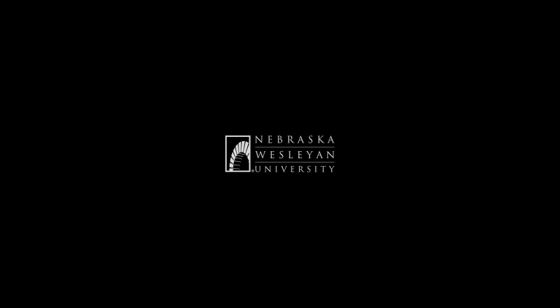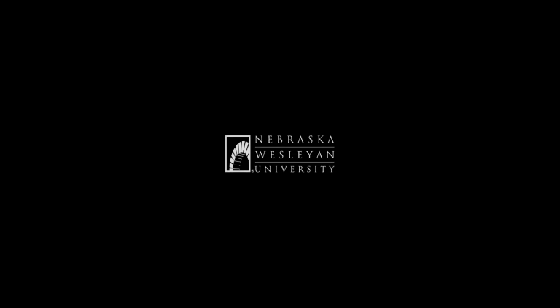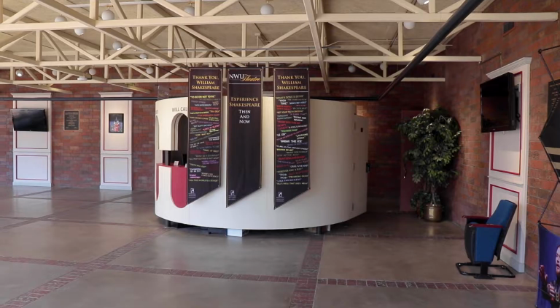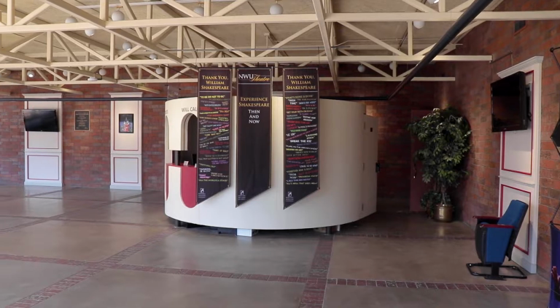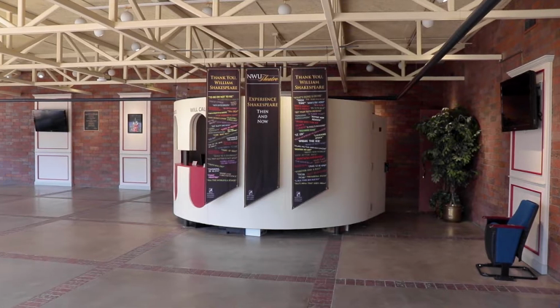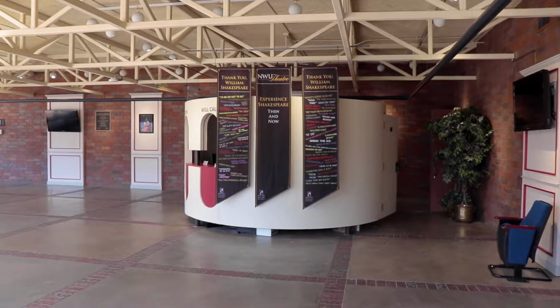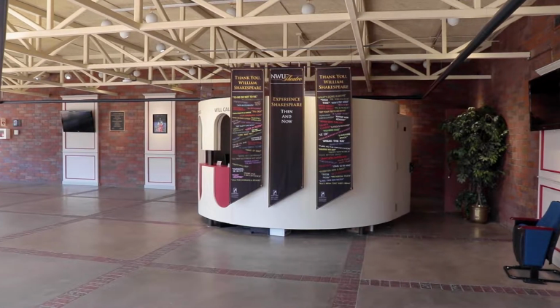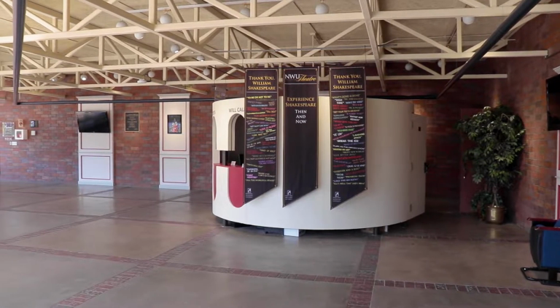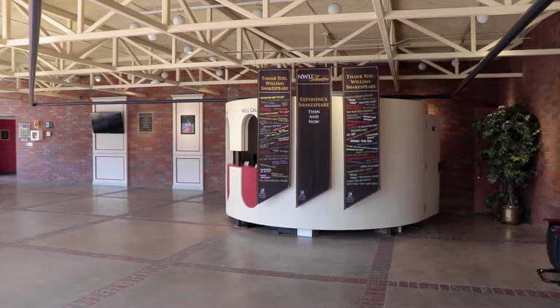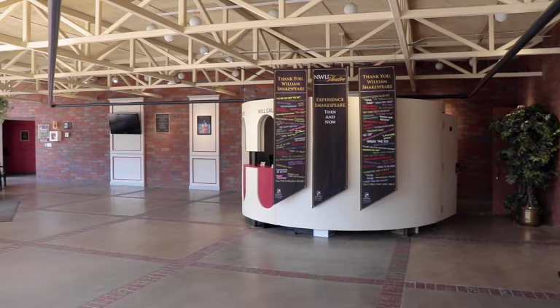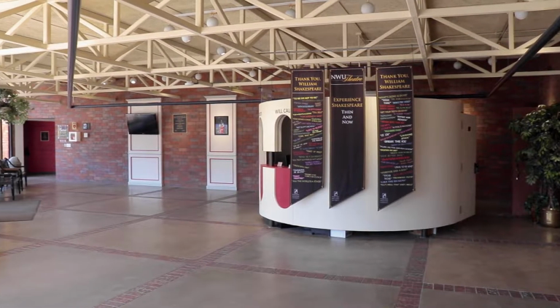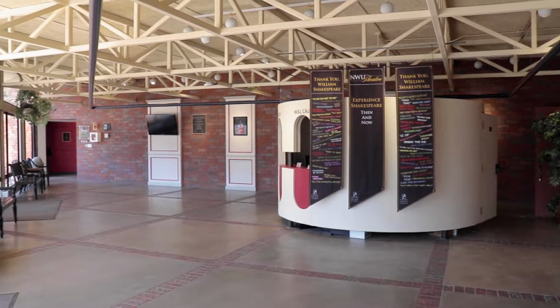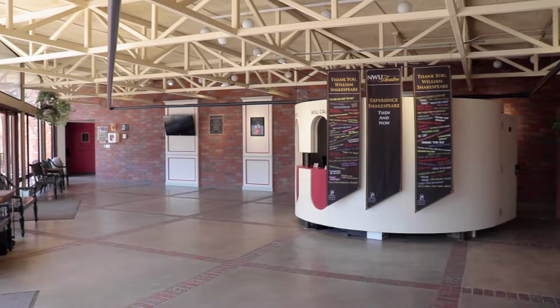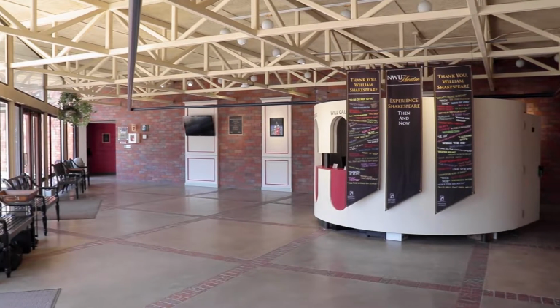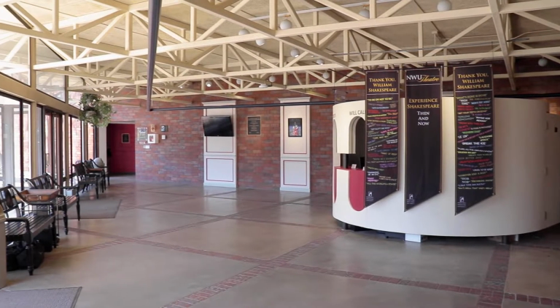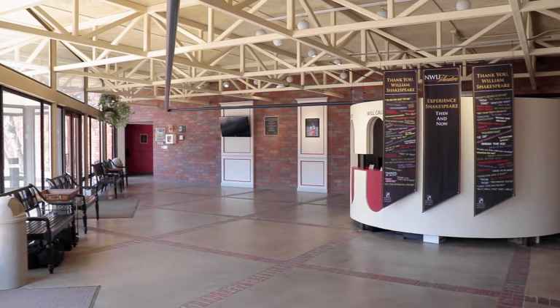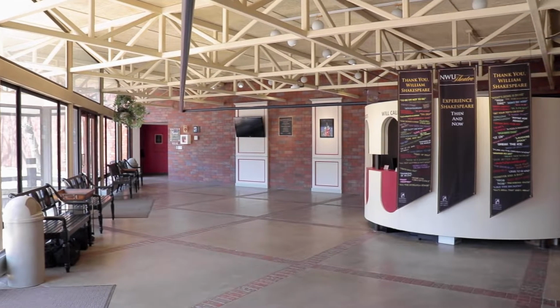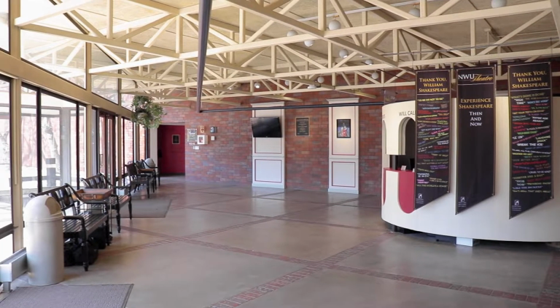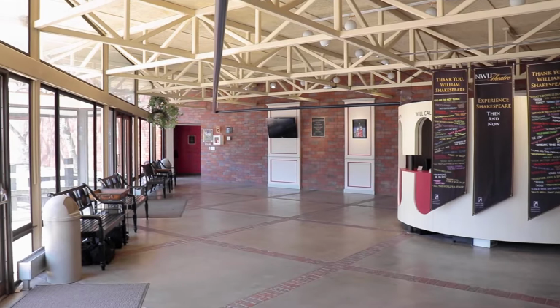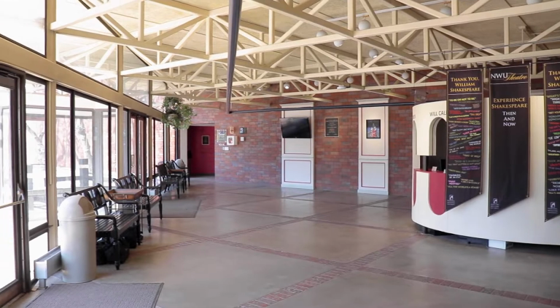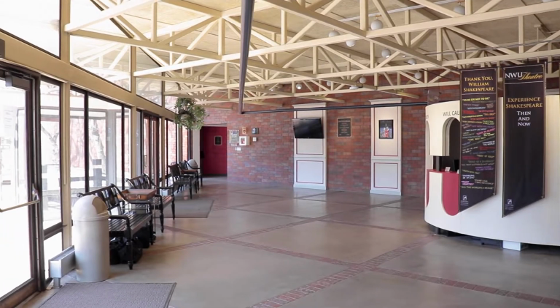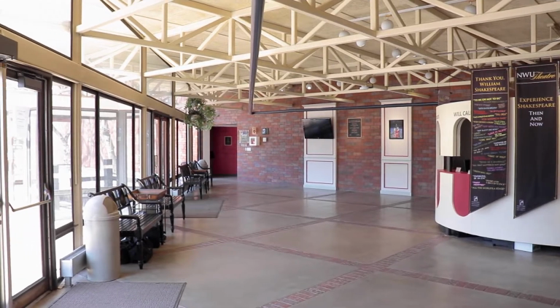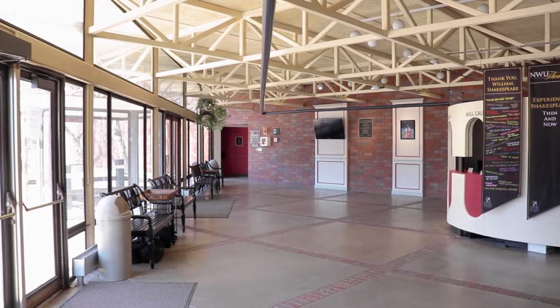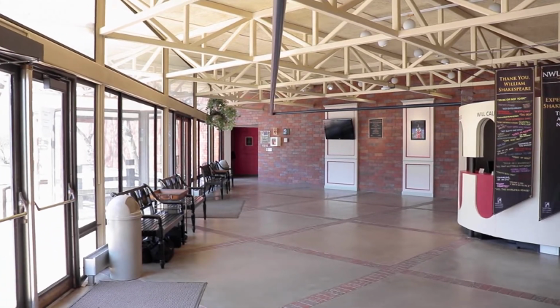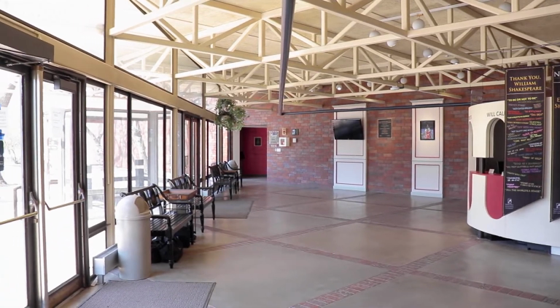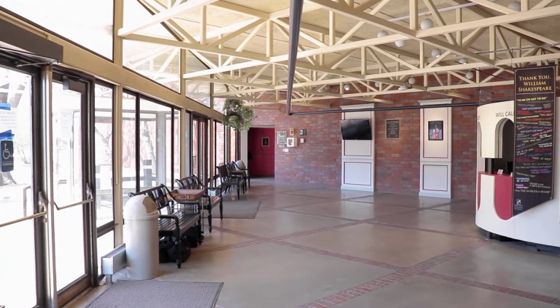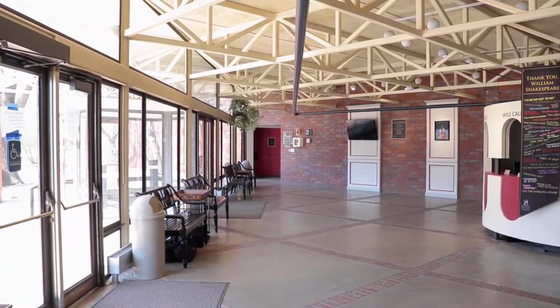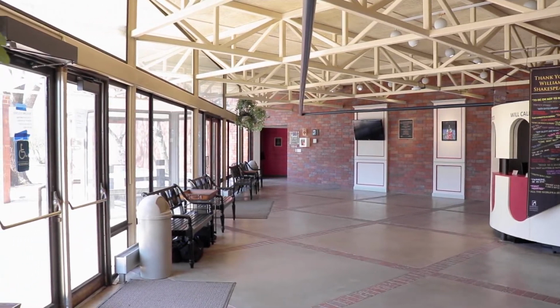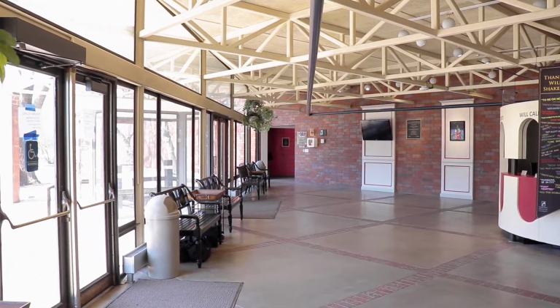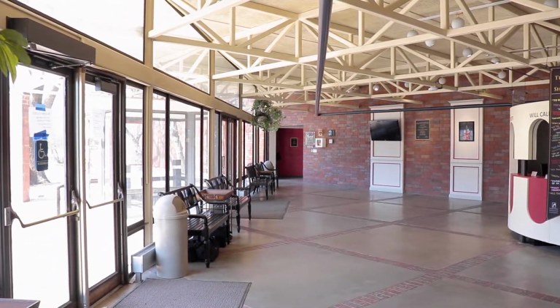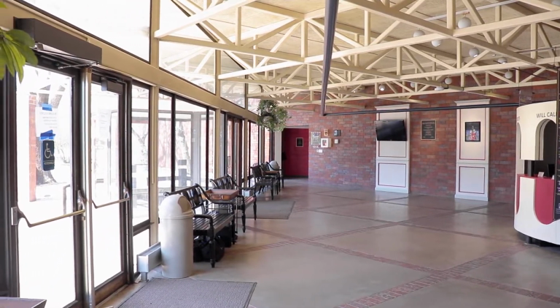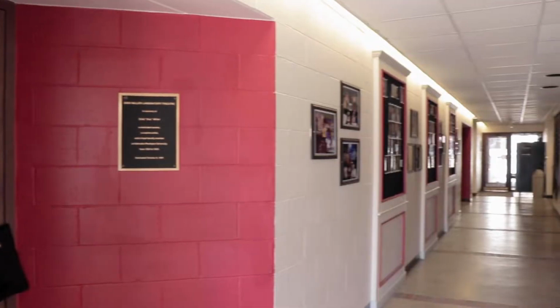Welcome to this virtual tour of the Nebraska Wesleyan University Theatre Building, starting here in our lobby.